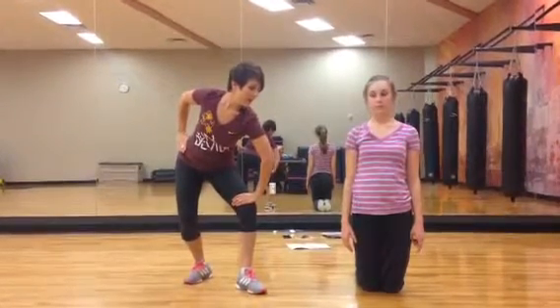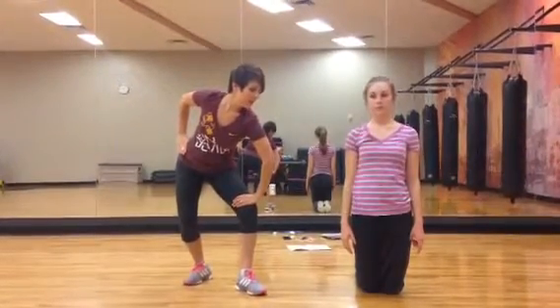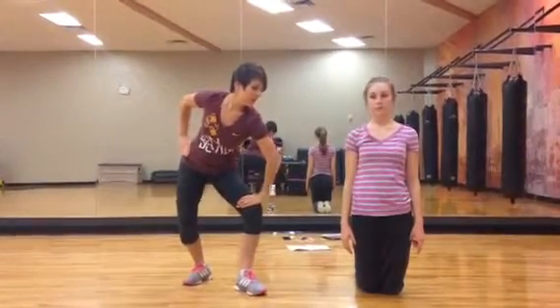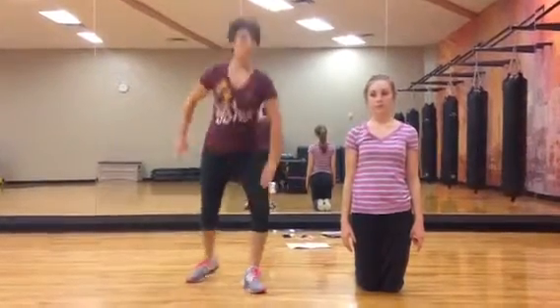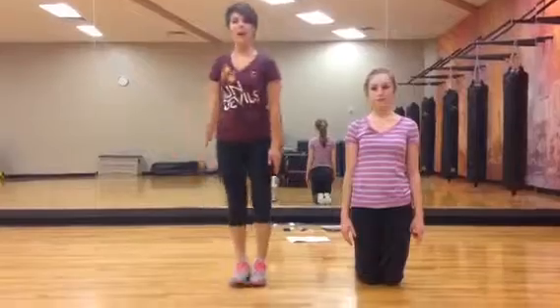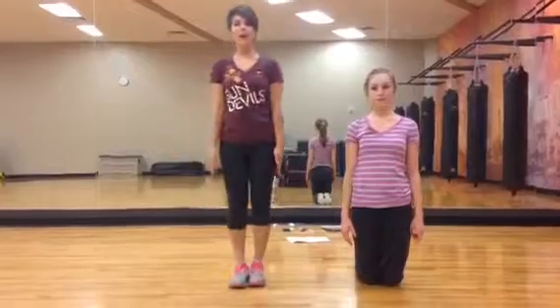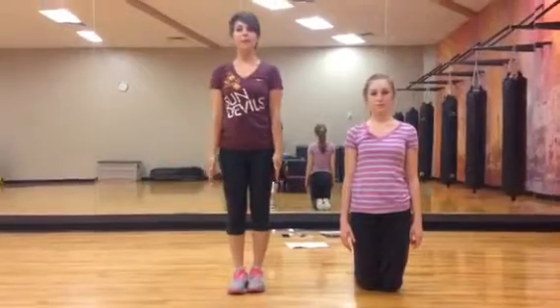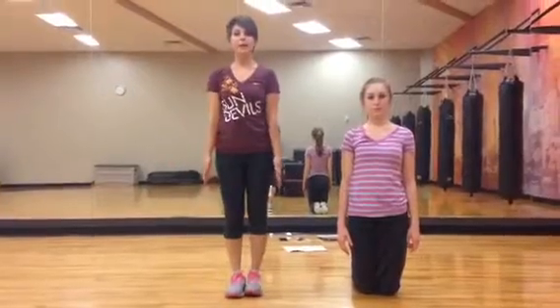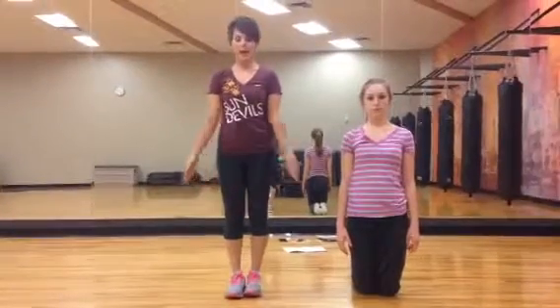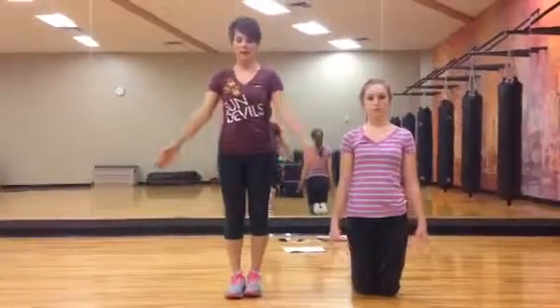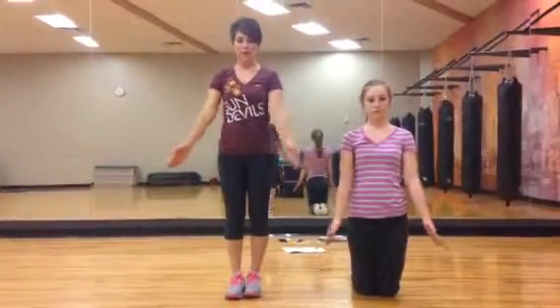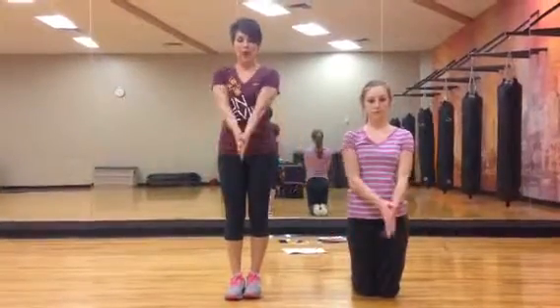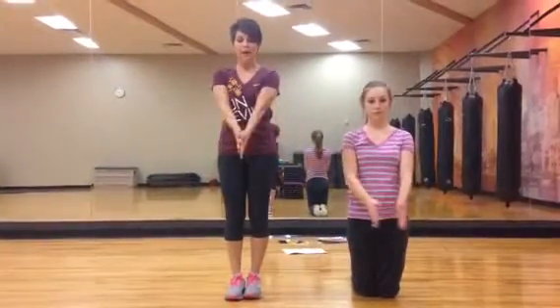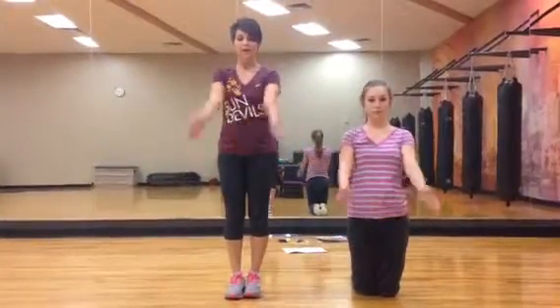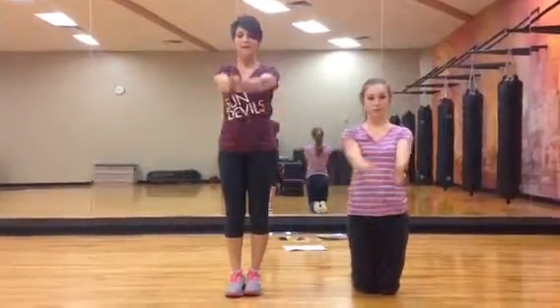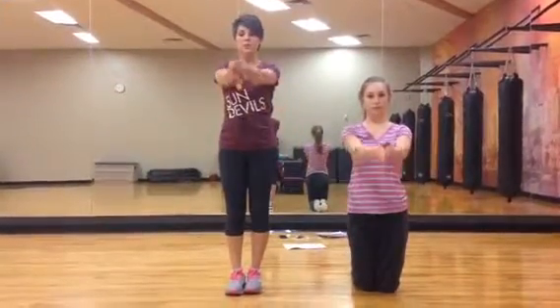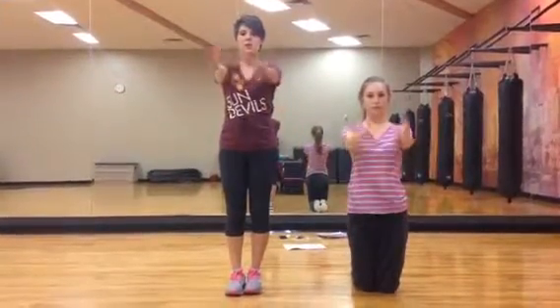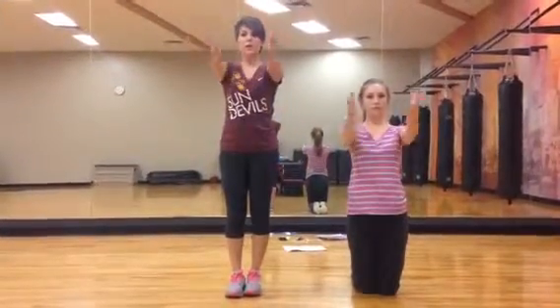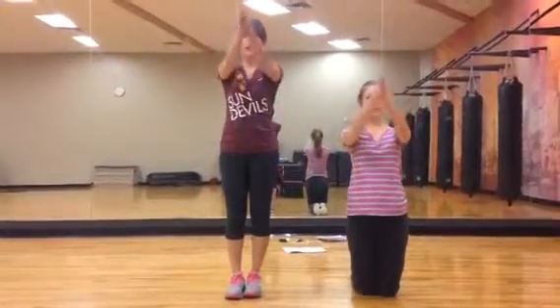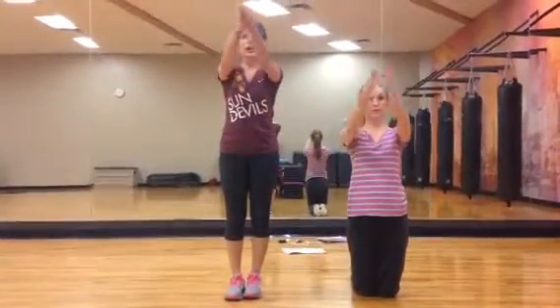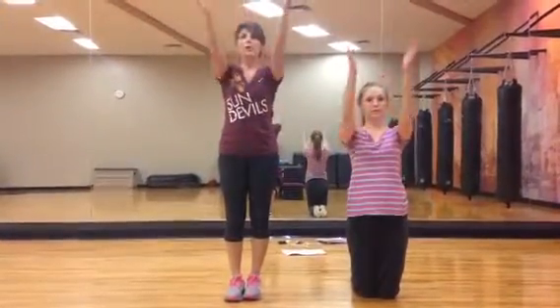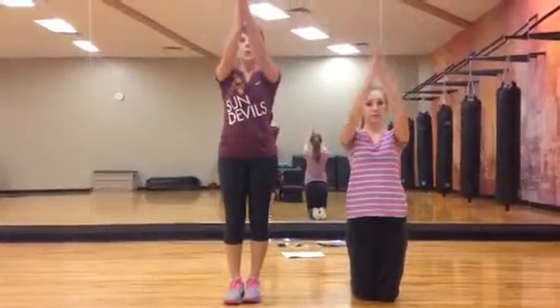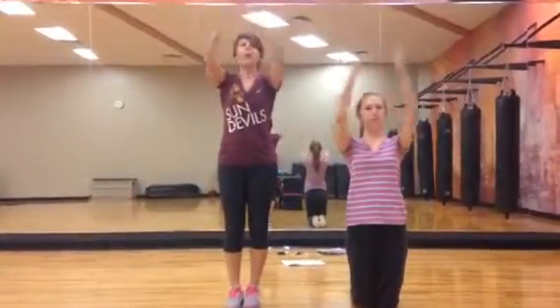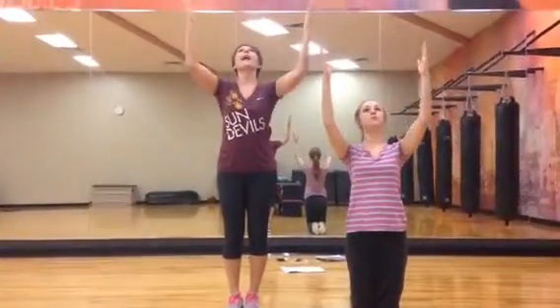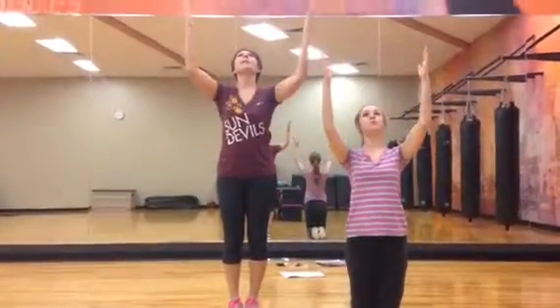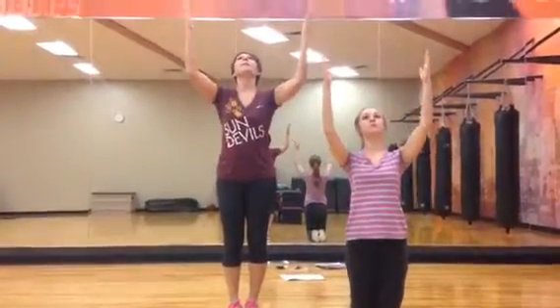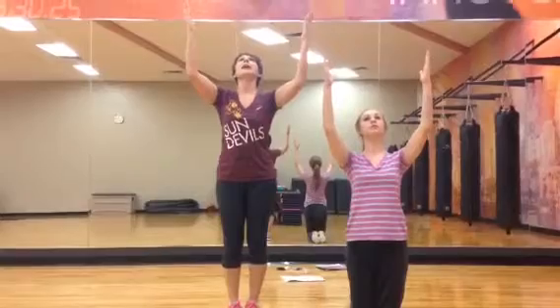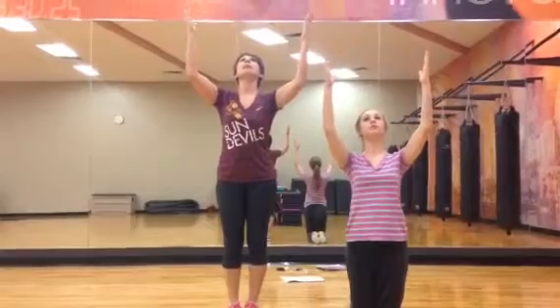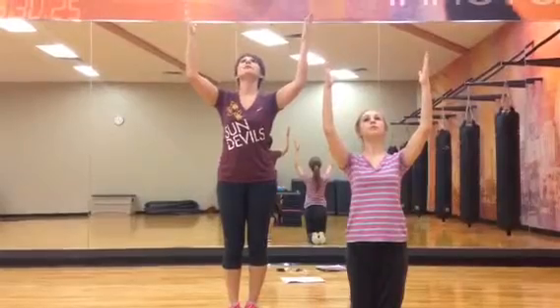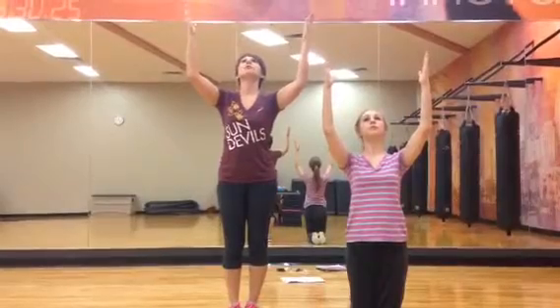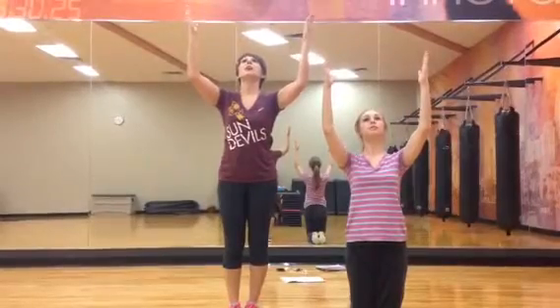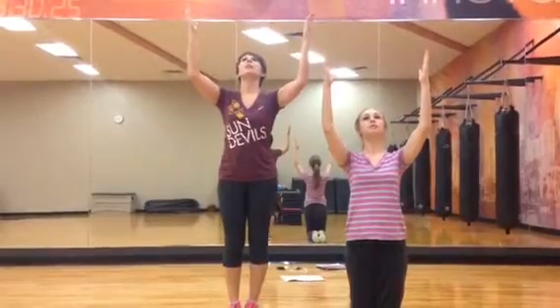Everybody stands straight up and claps. One, two, three, four, count, and heads go straight up.